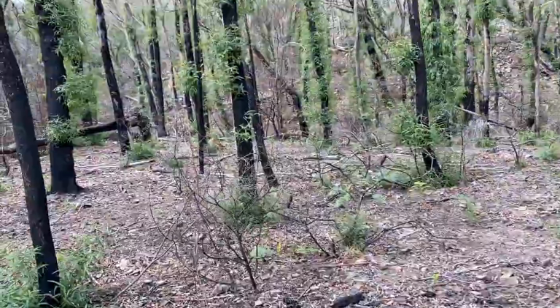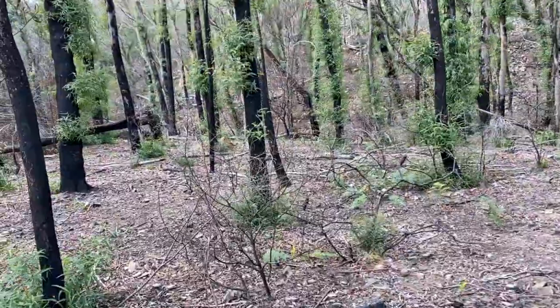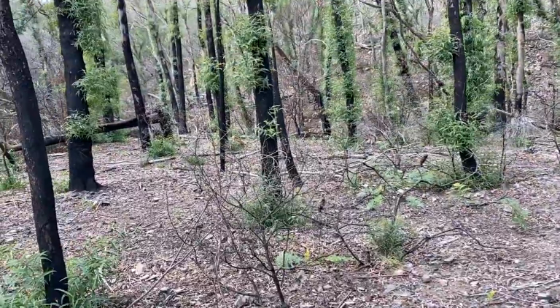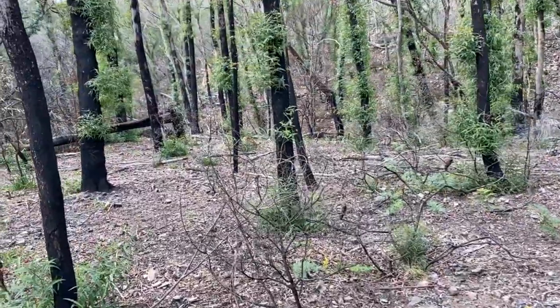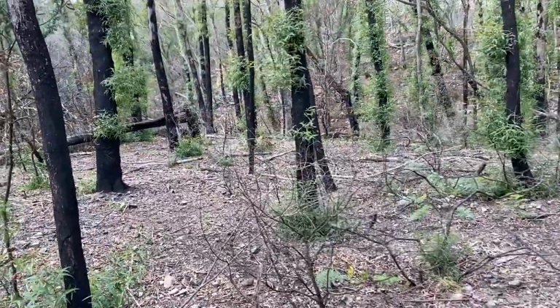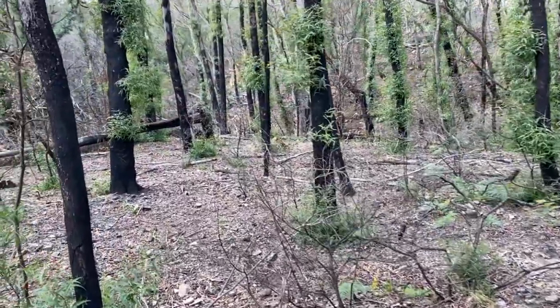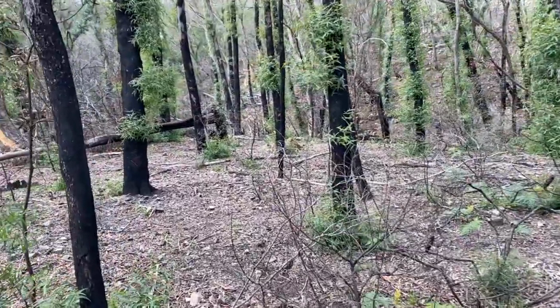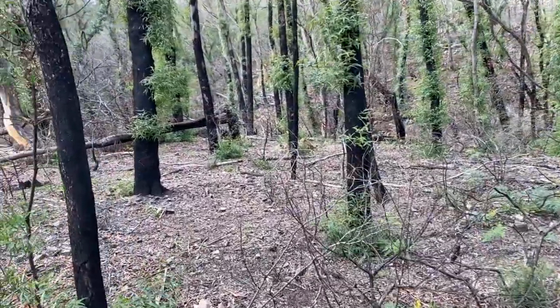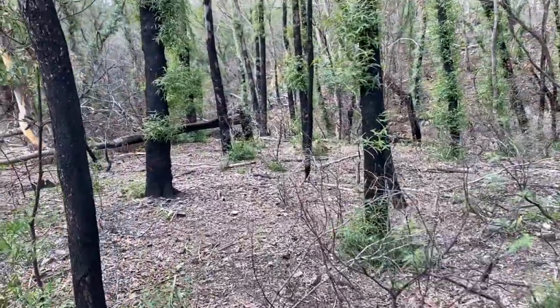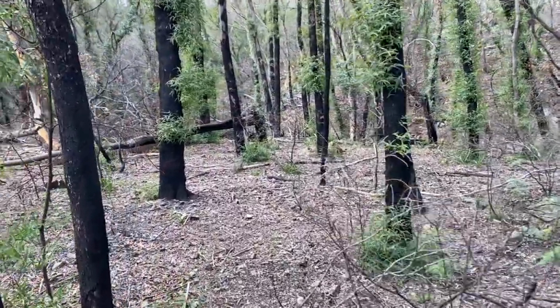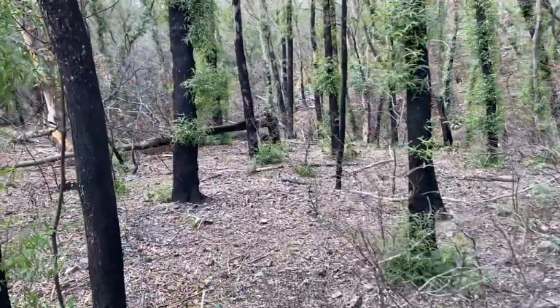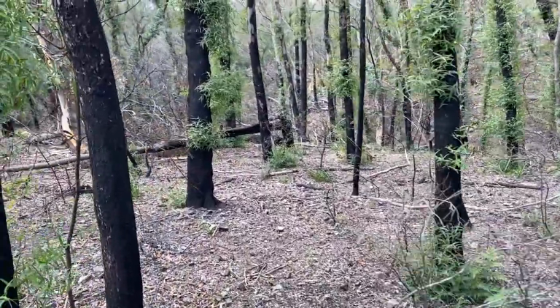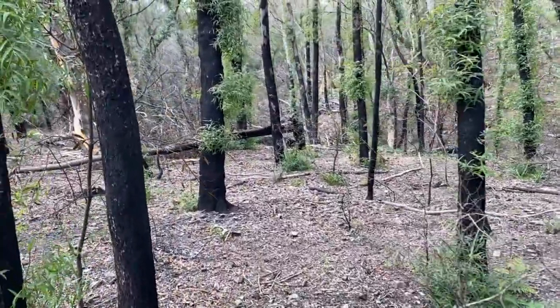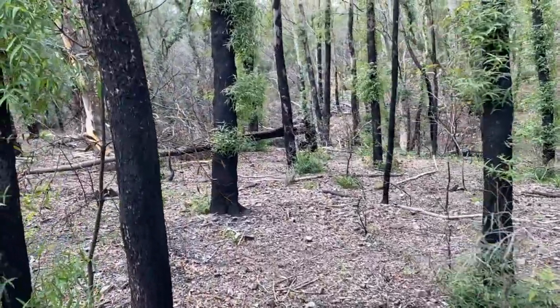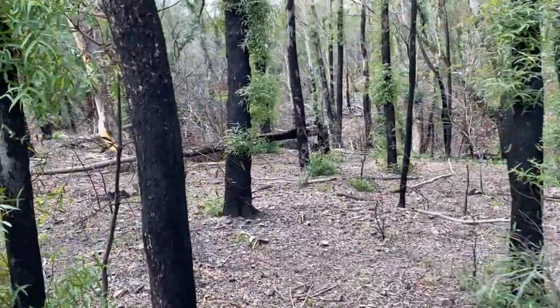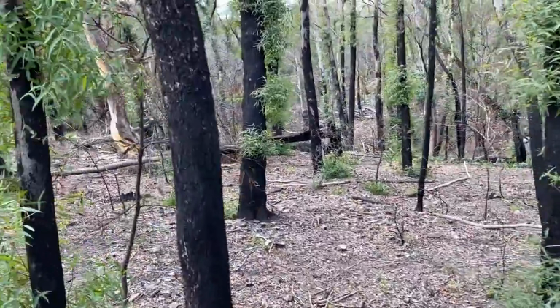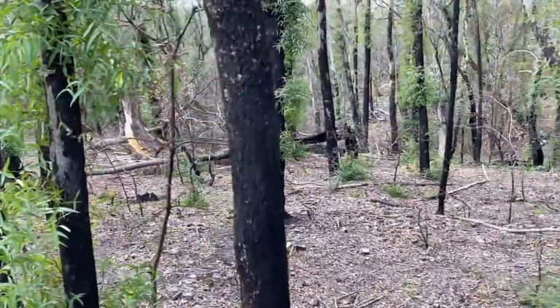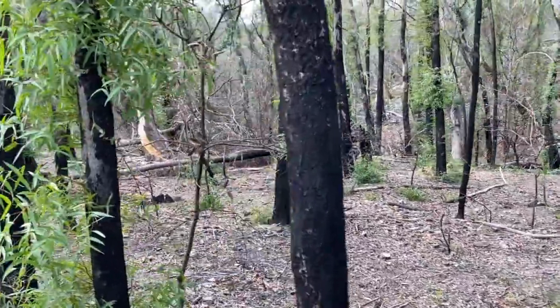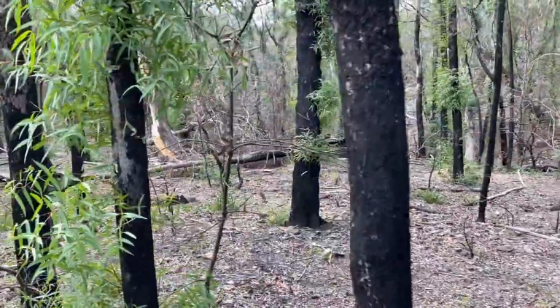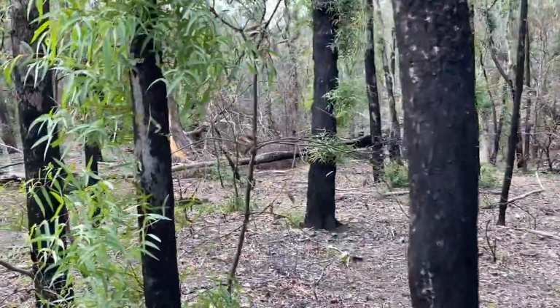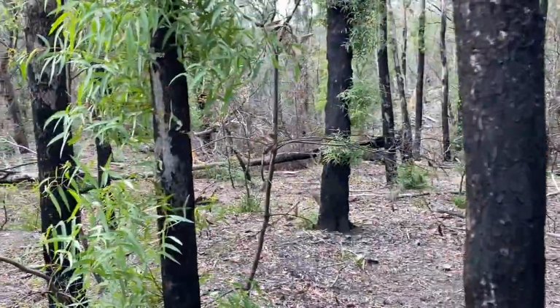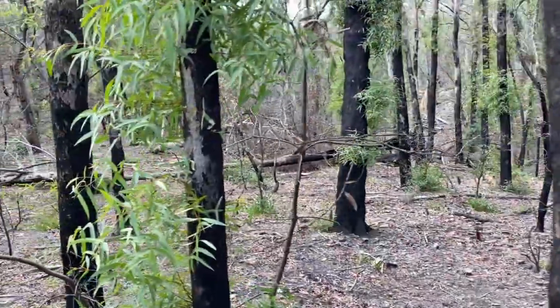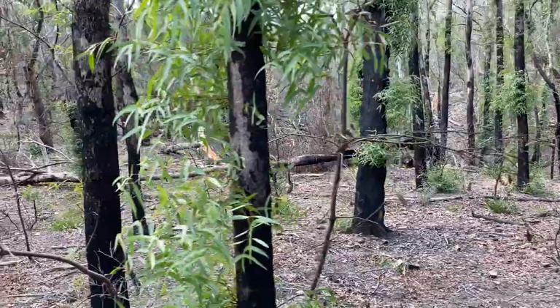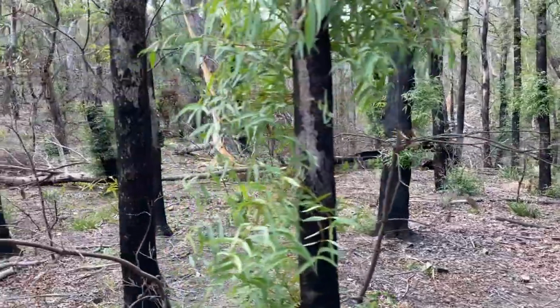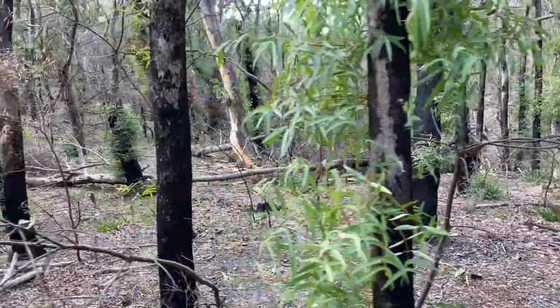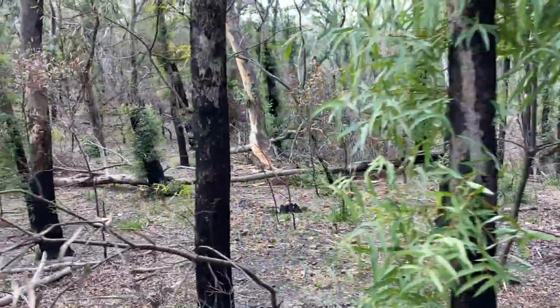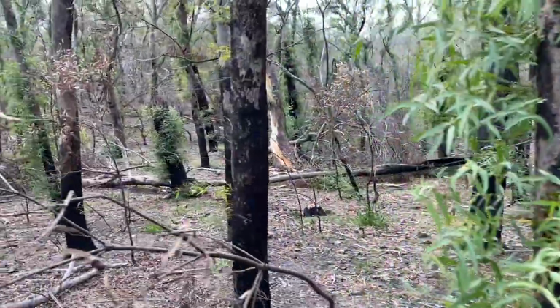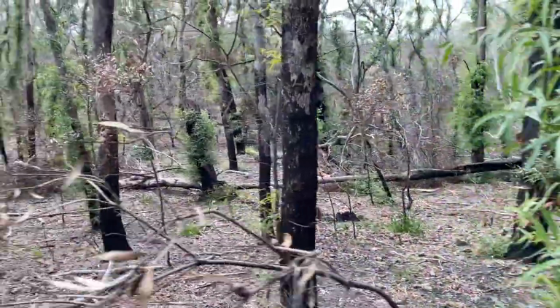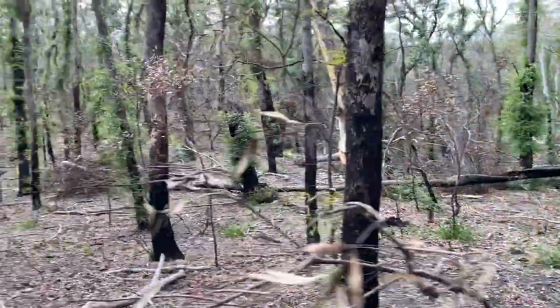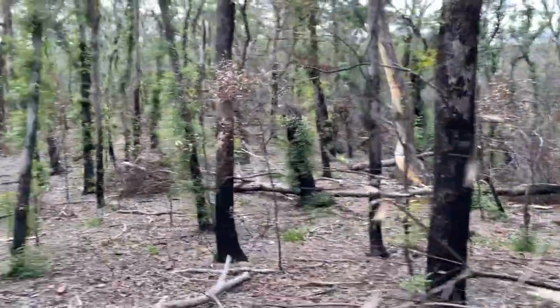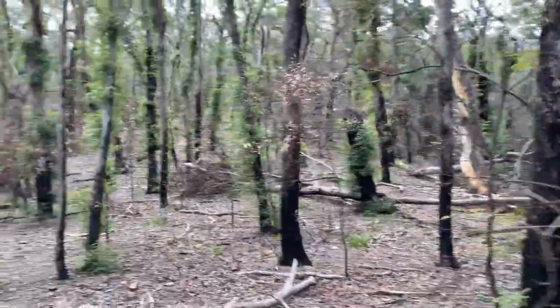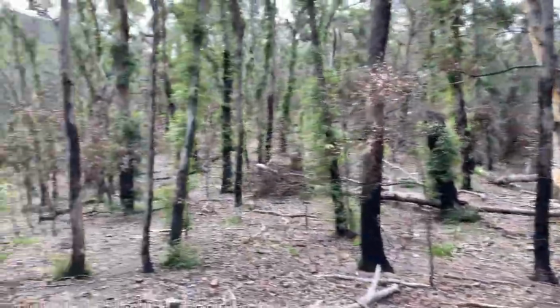After the fire it's made navigation pretty tricky because the track is just invisible, so I've had to use the GPS quite a bit.